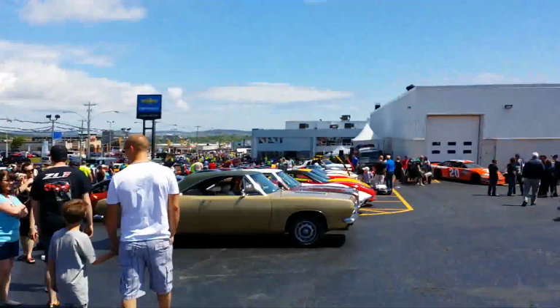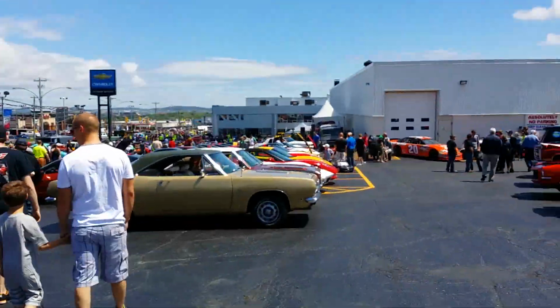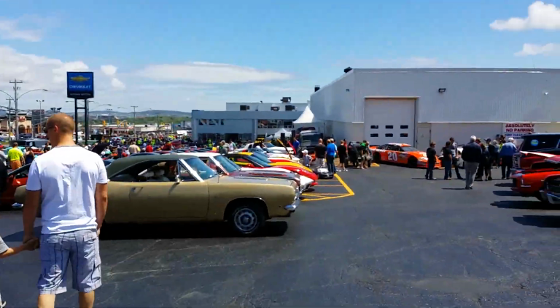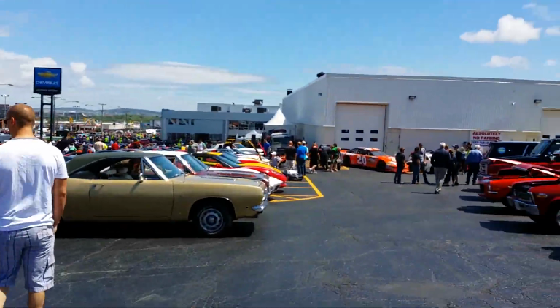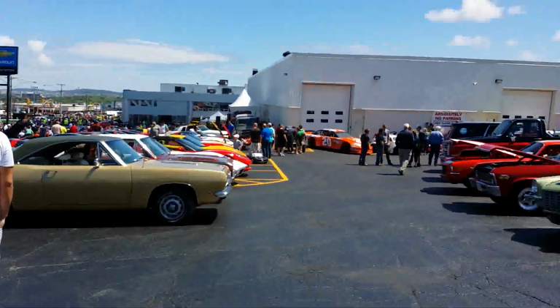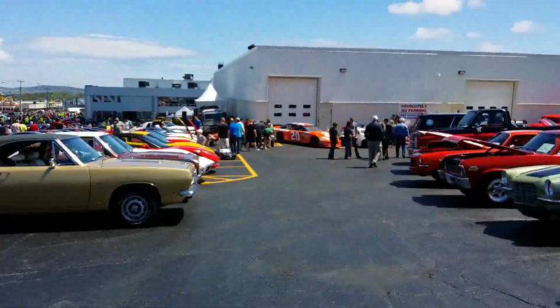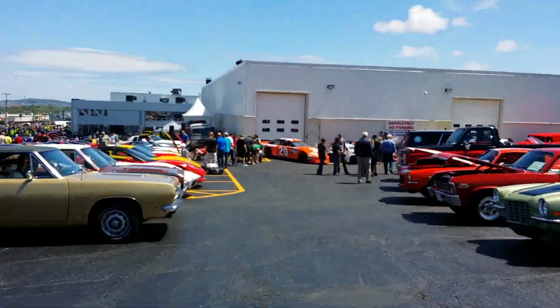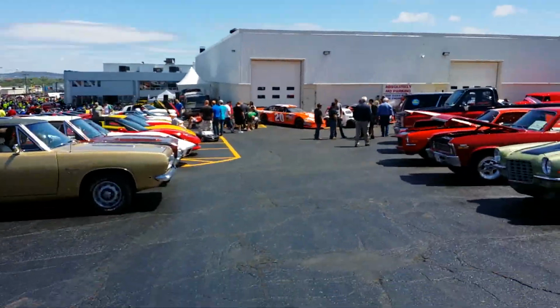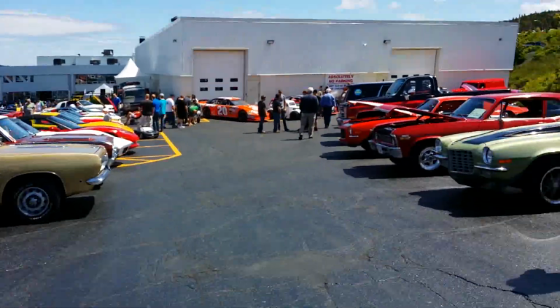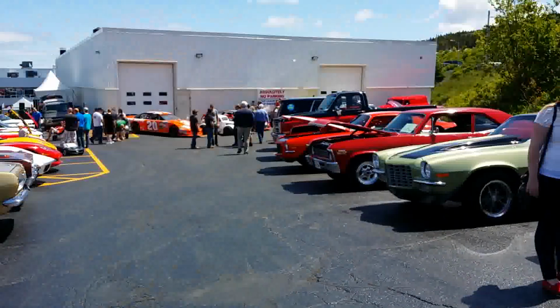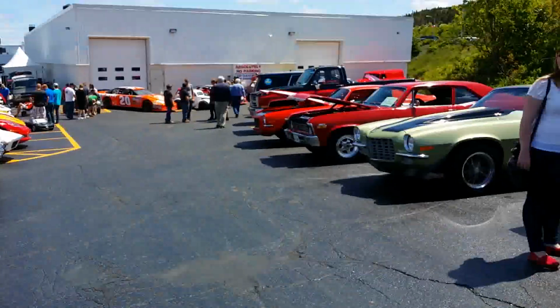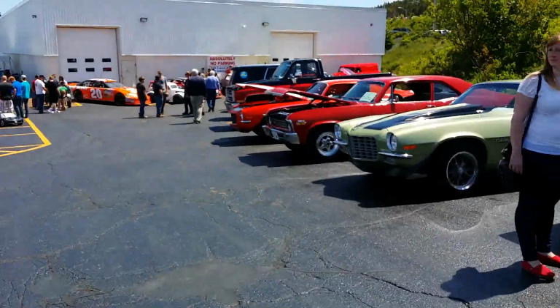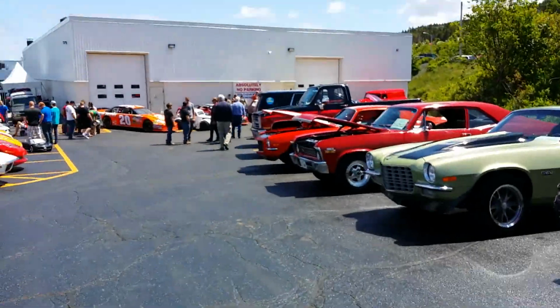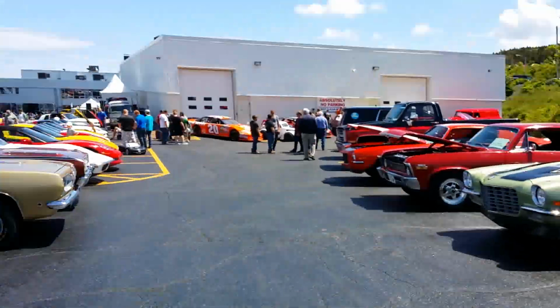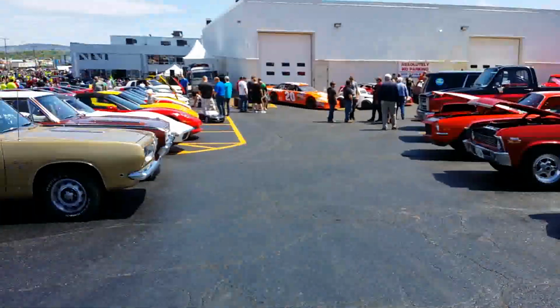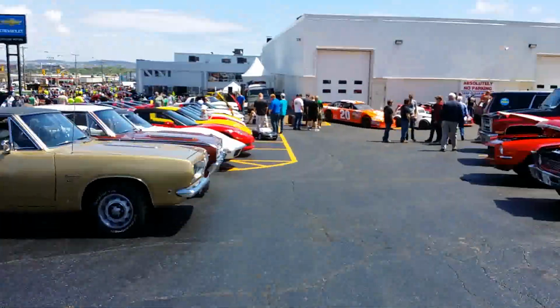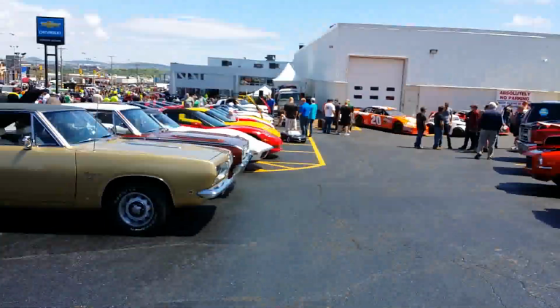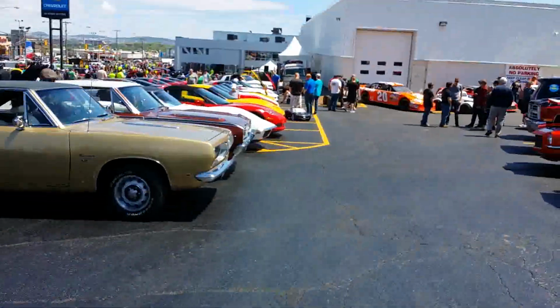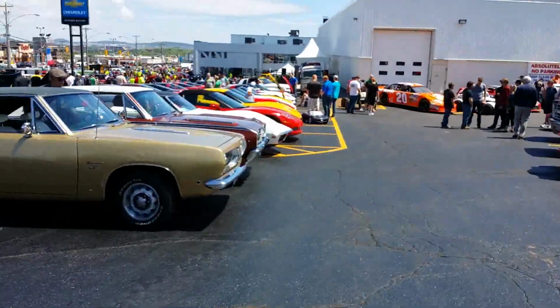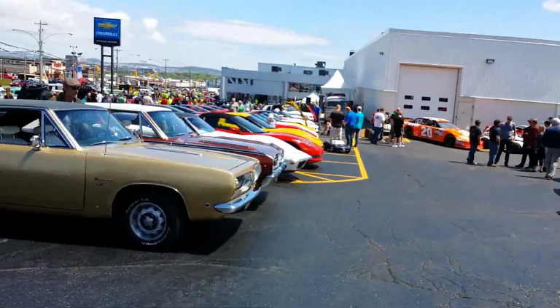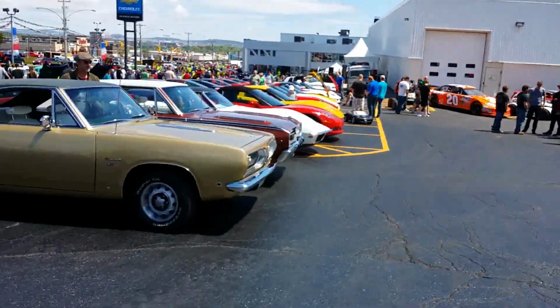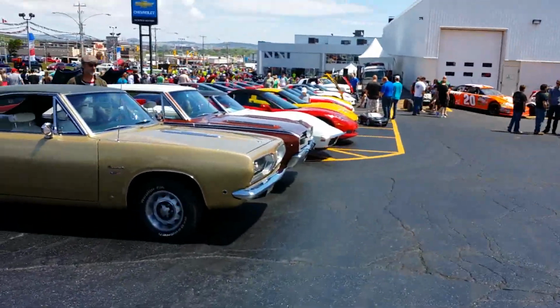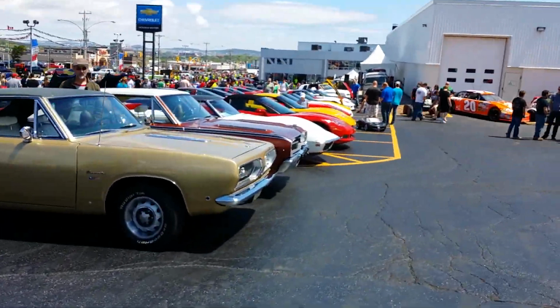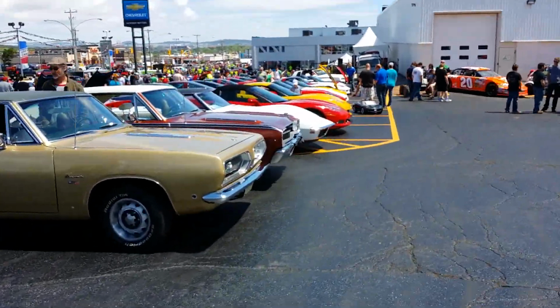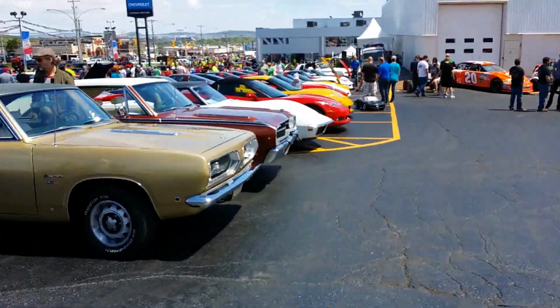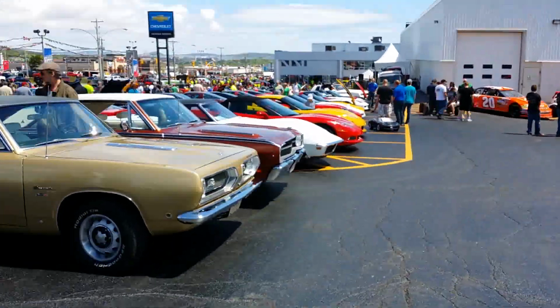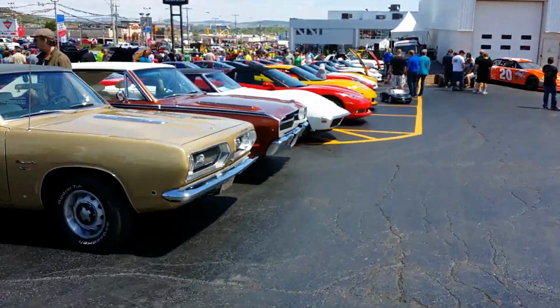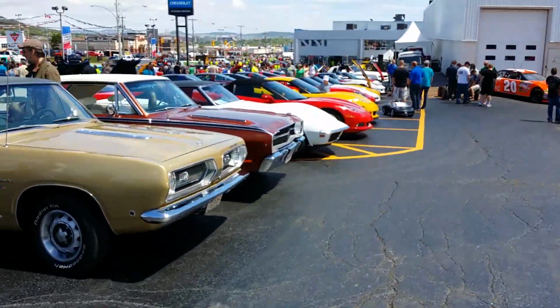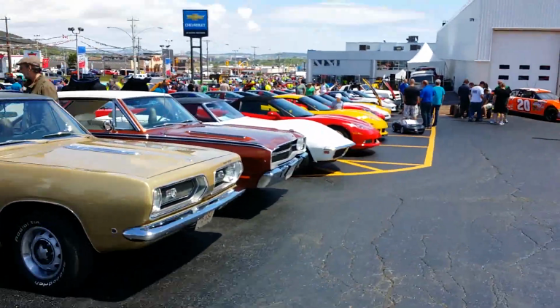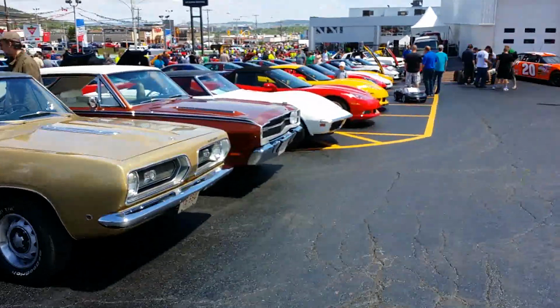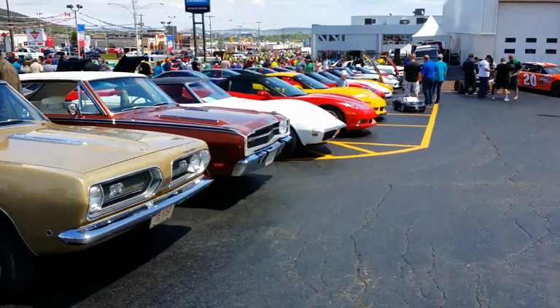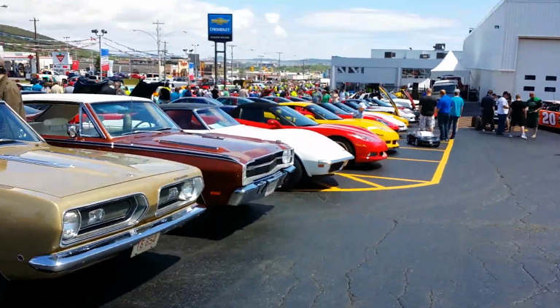Up here there are some NASCARs too, as you can see — a couple of legendaries as well.